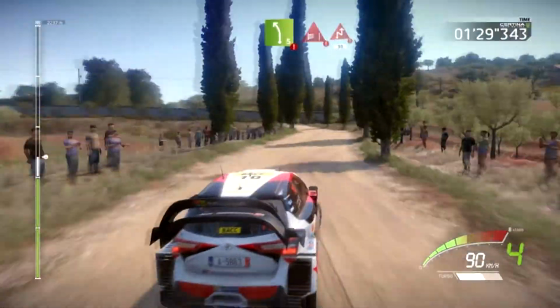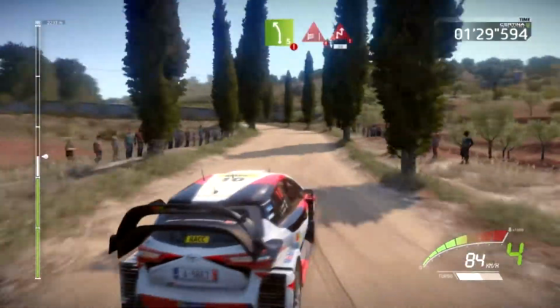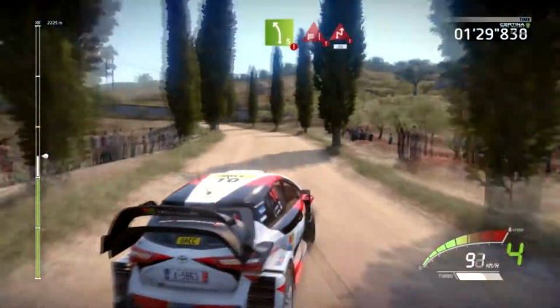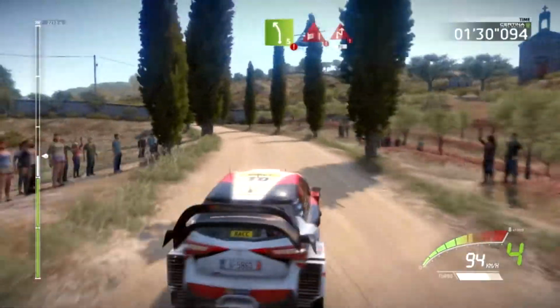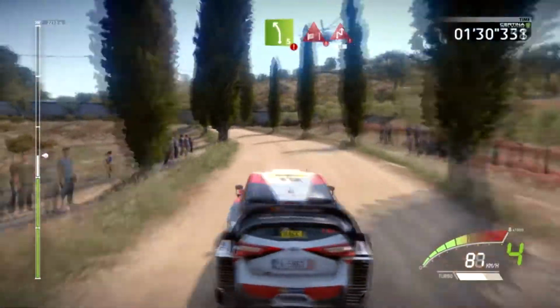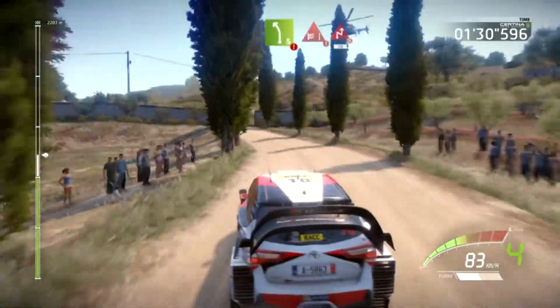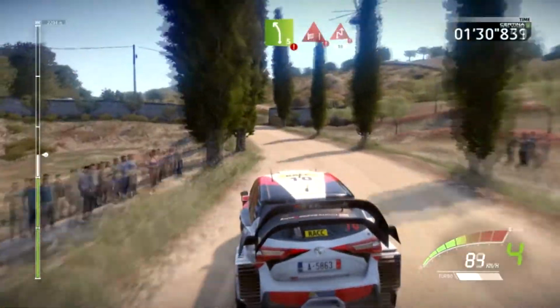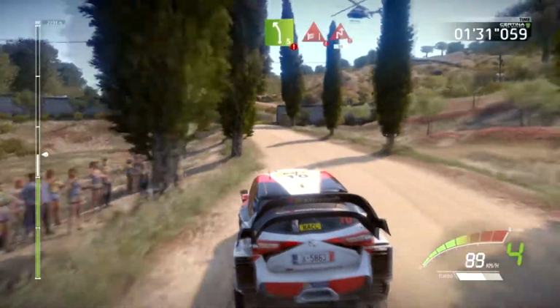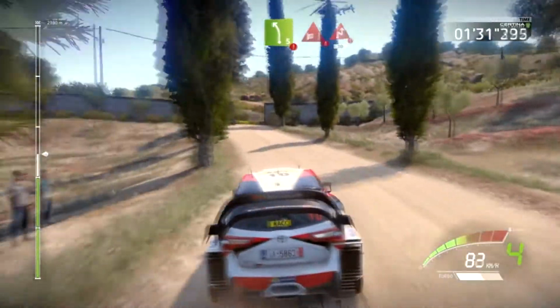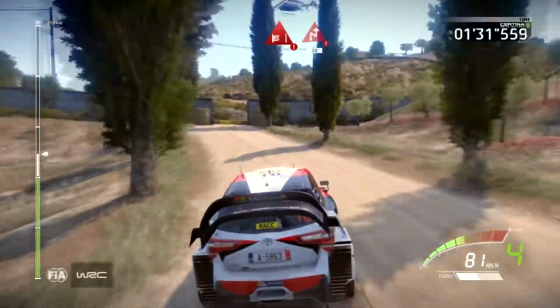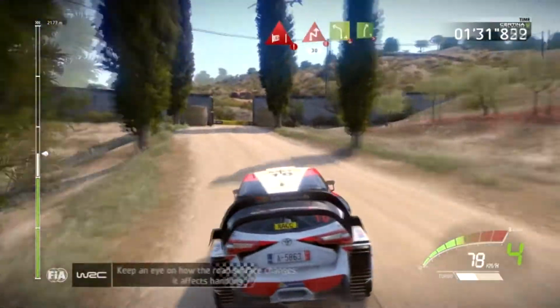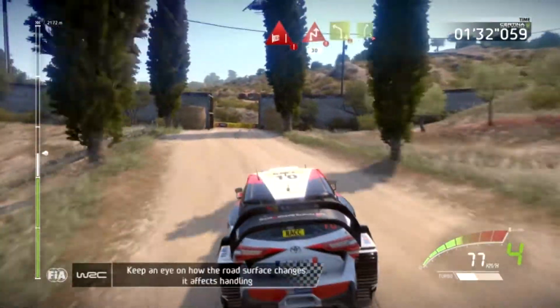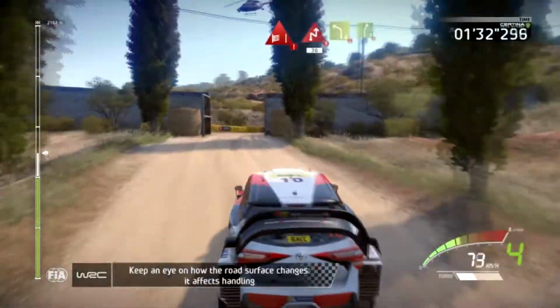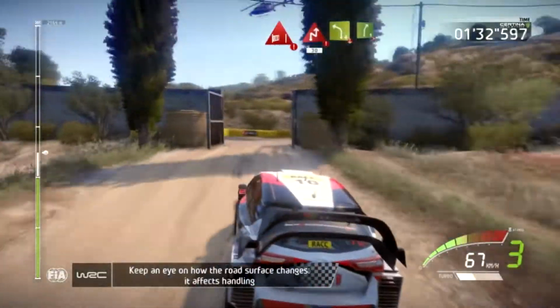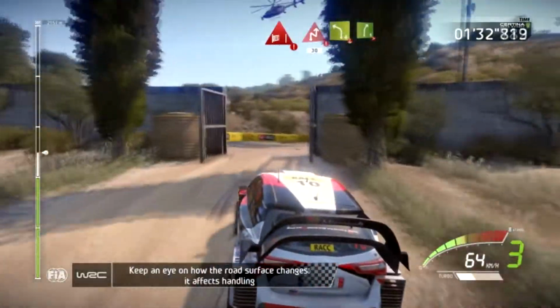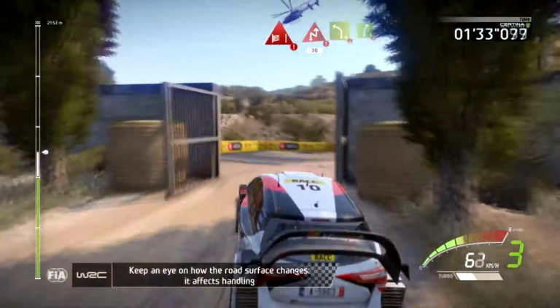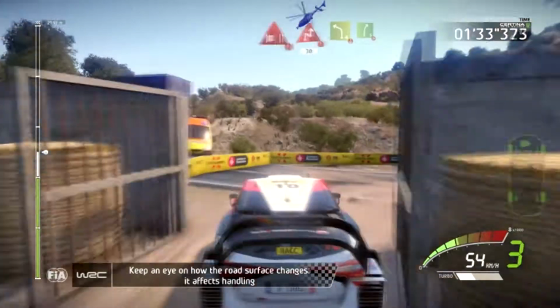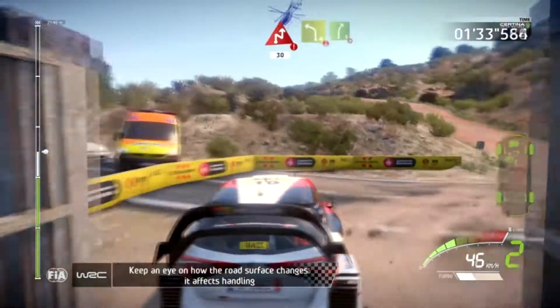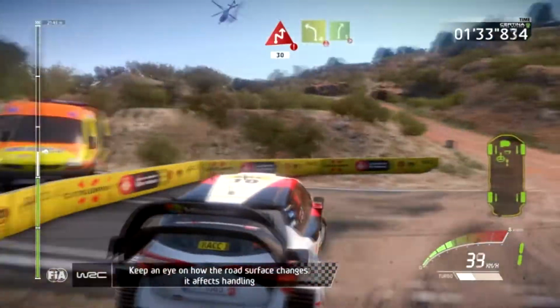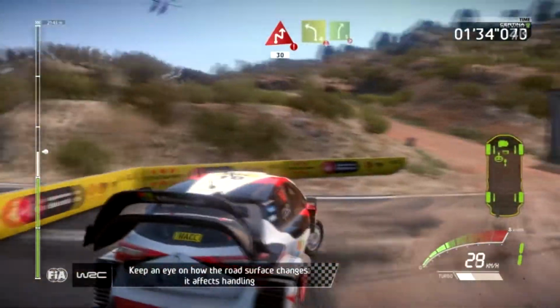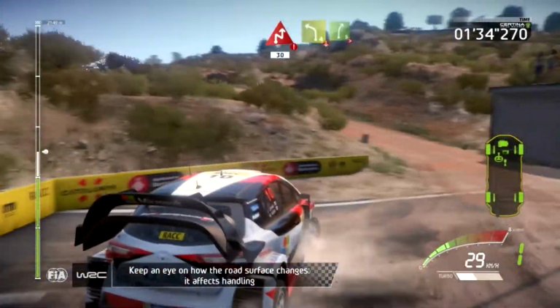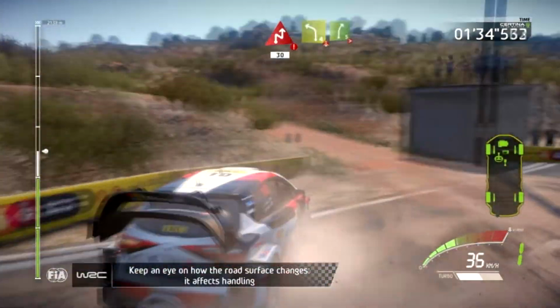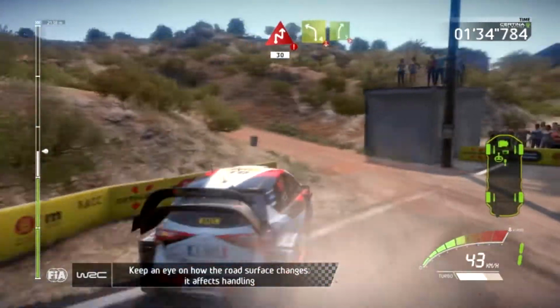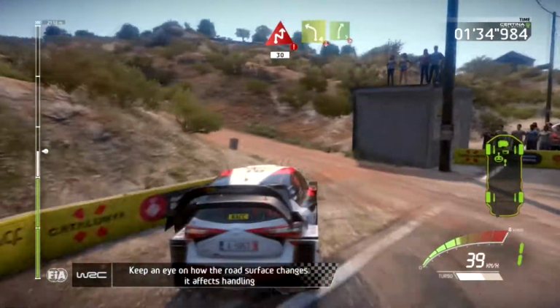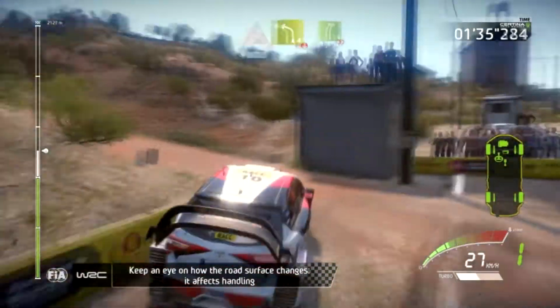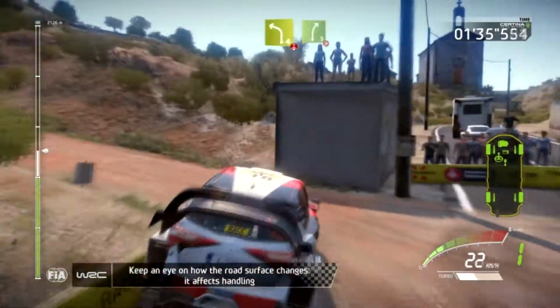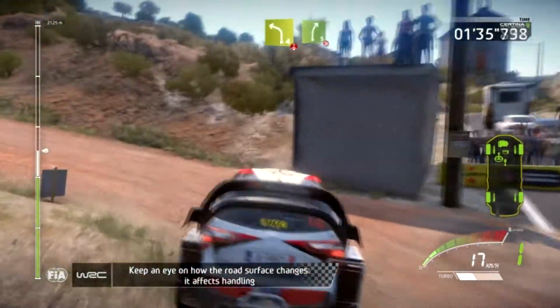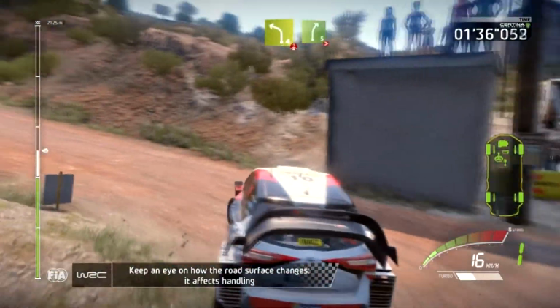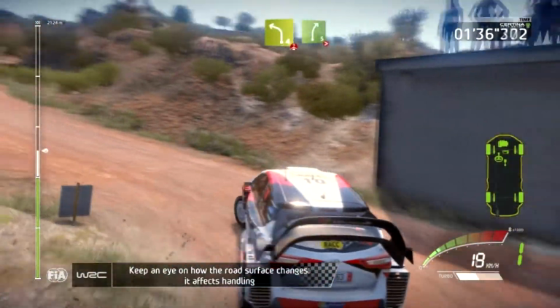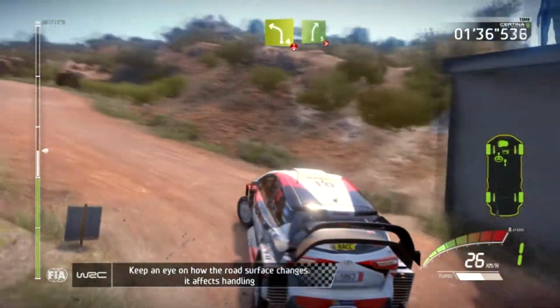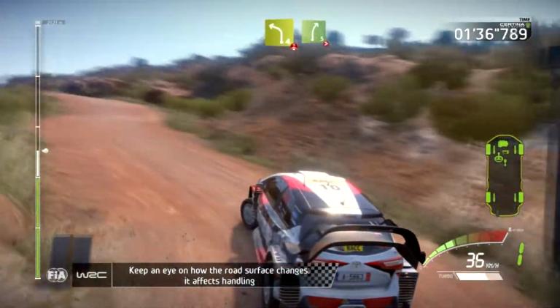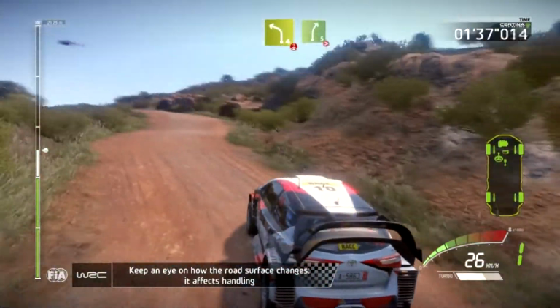Hard brake, through gate. Chicane right, 13. Left 4, overpressed. And right 5, over bumps. Very long, tightens 4.